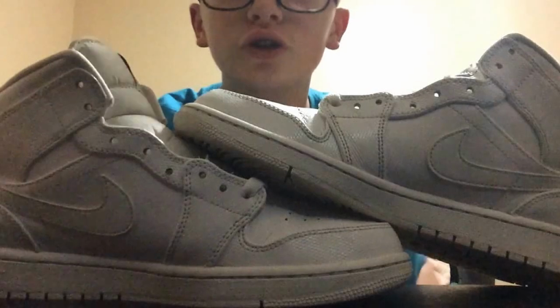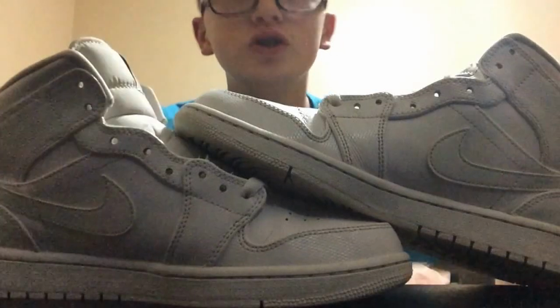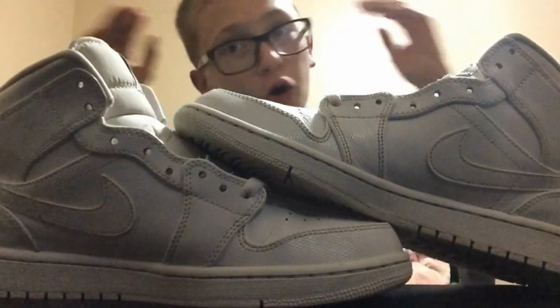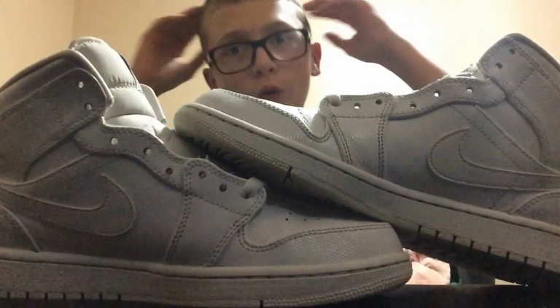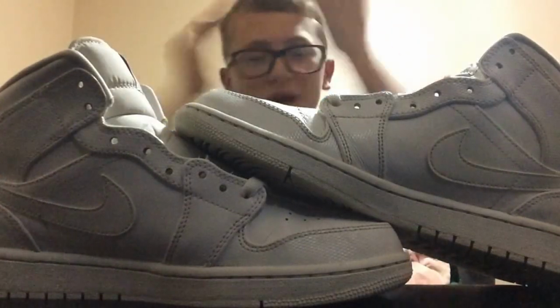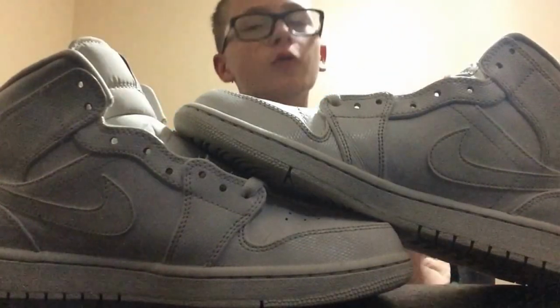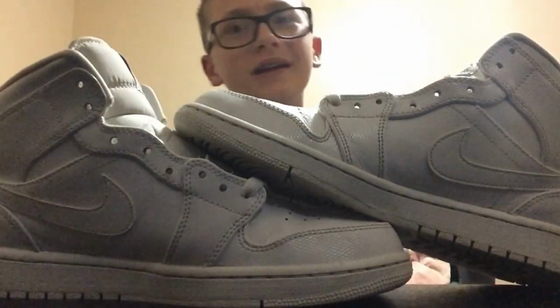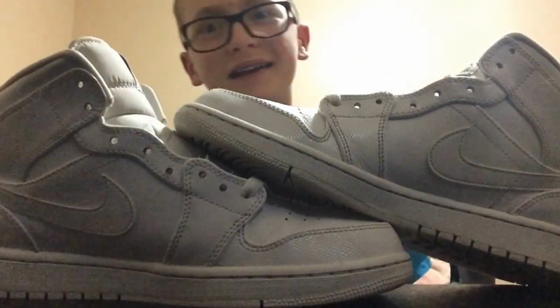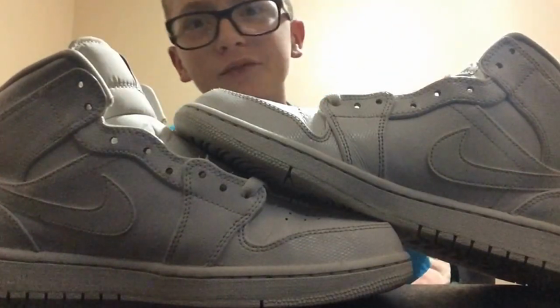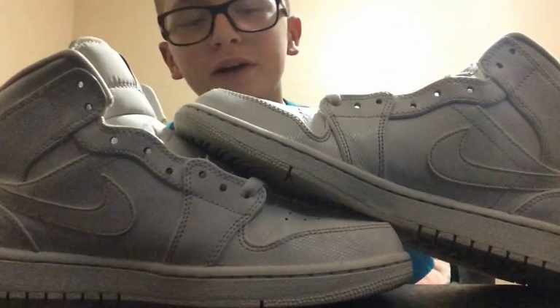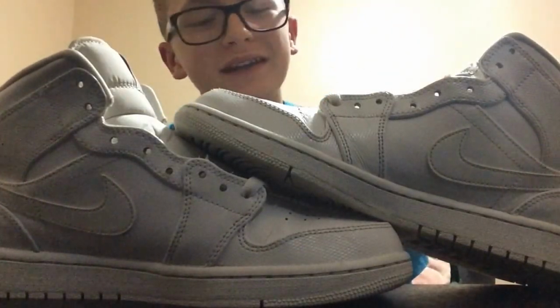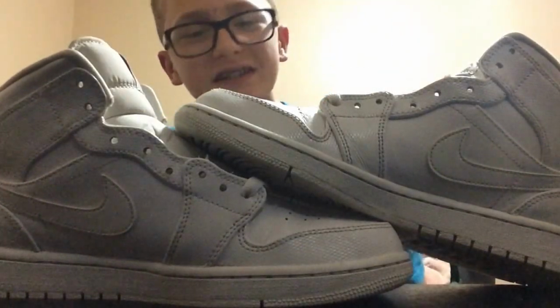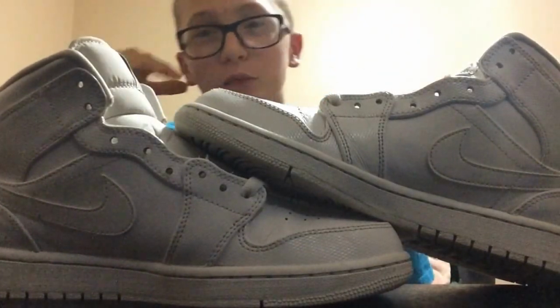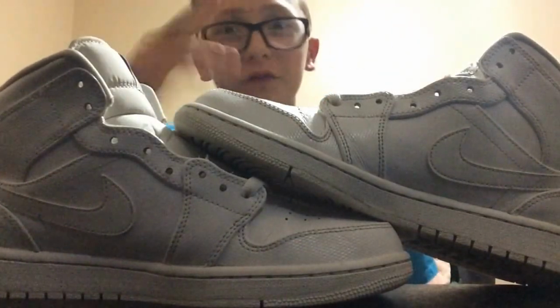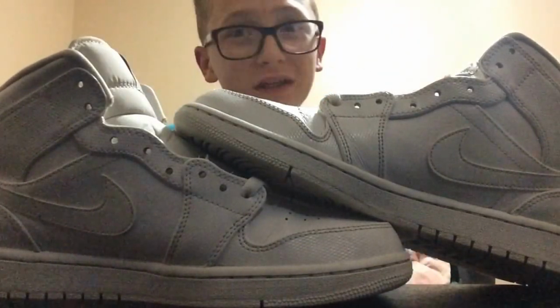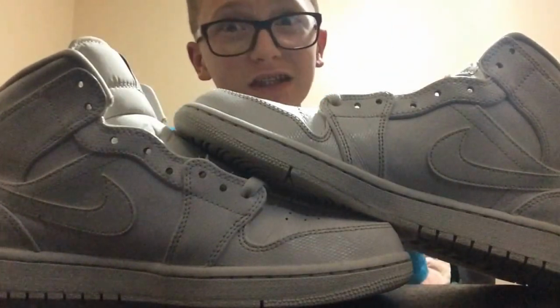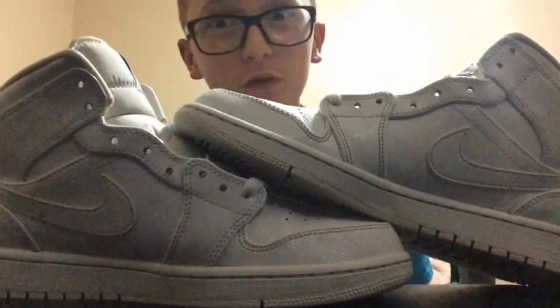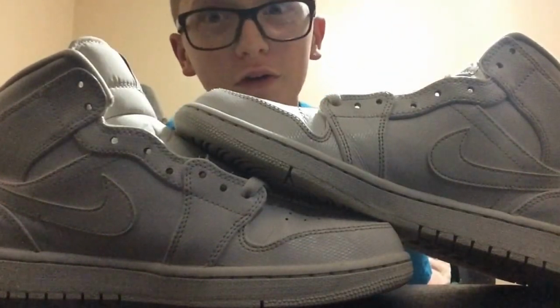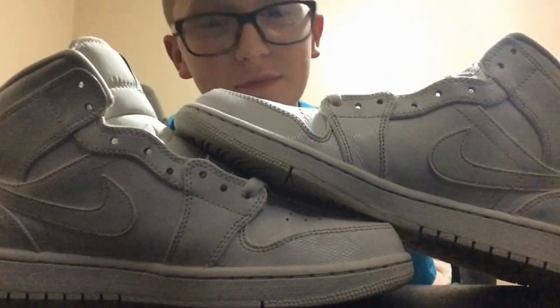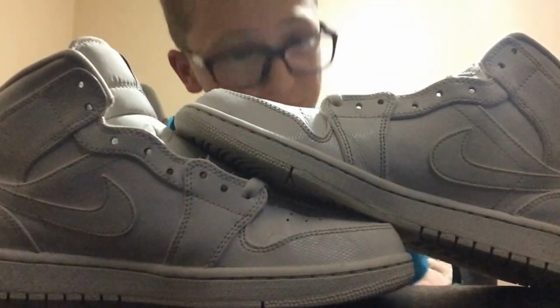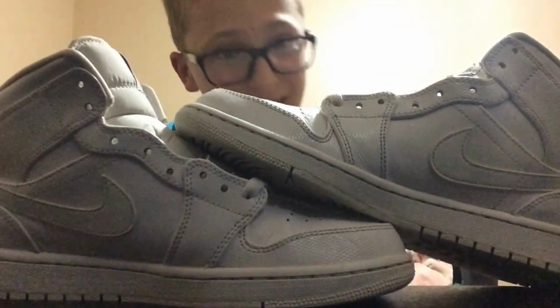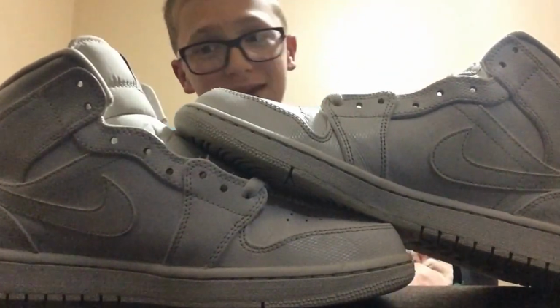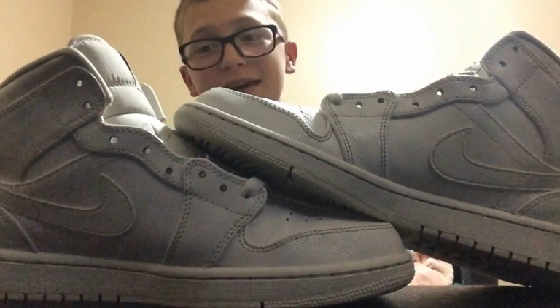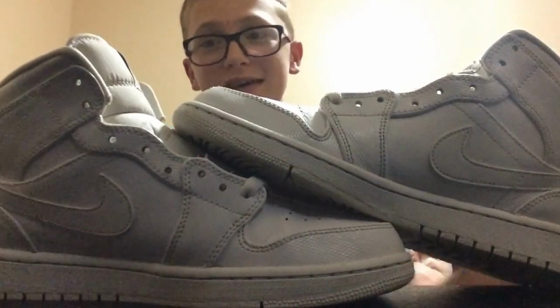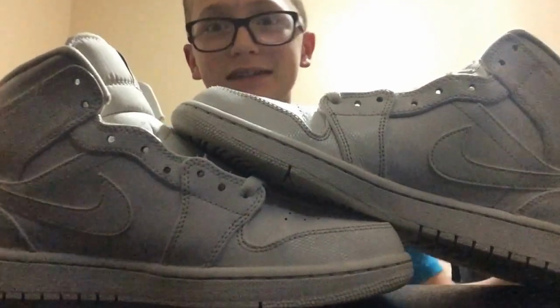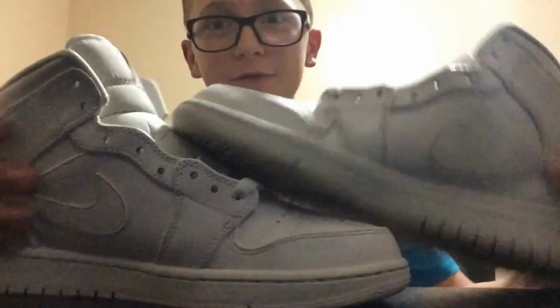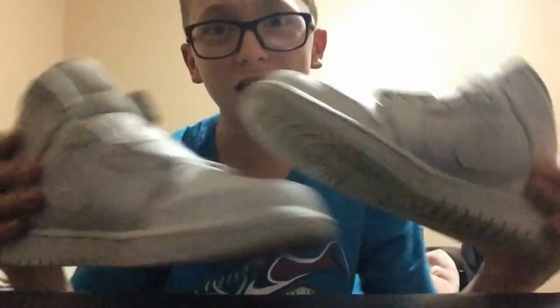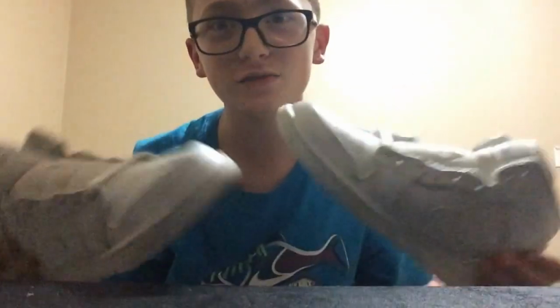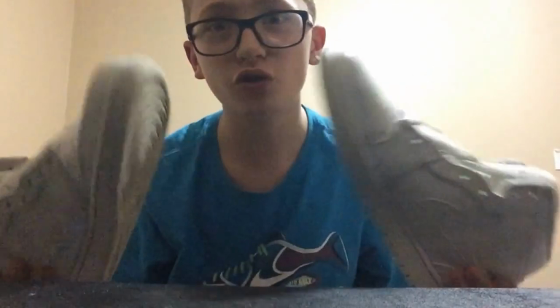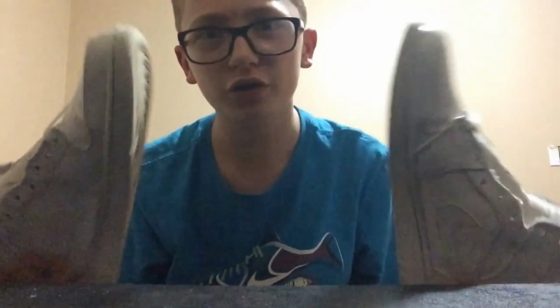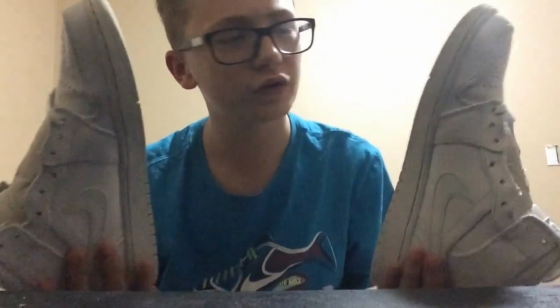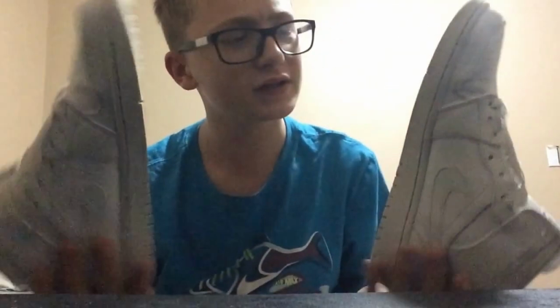Yo, what's going on everybody? It's your boy from Kicks for Us, Beck, and today we got some Jordan 1s.